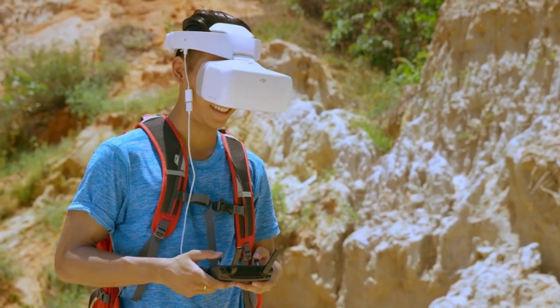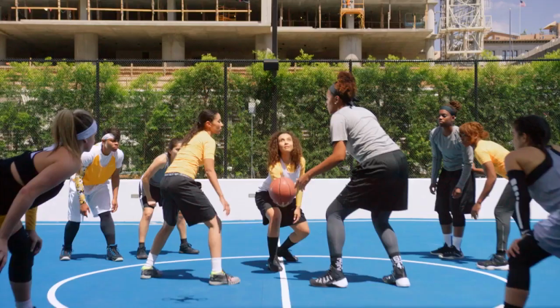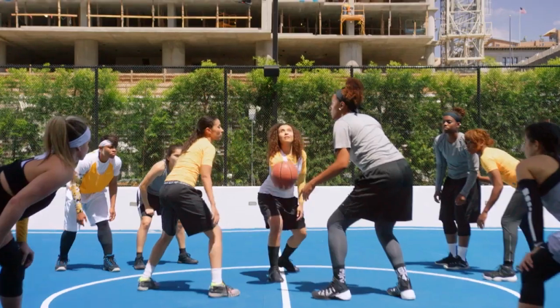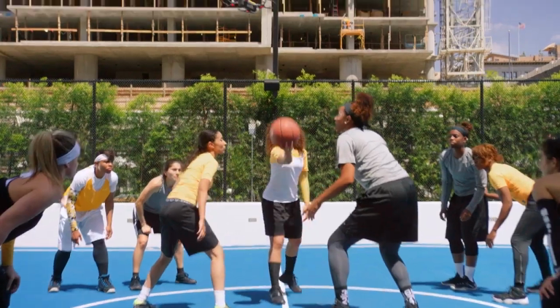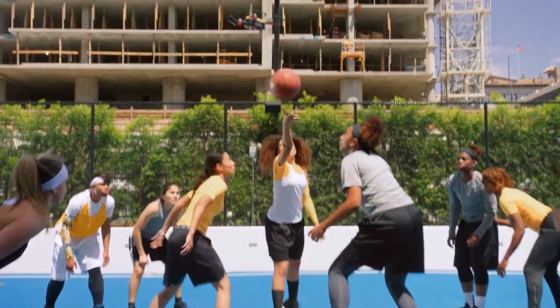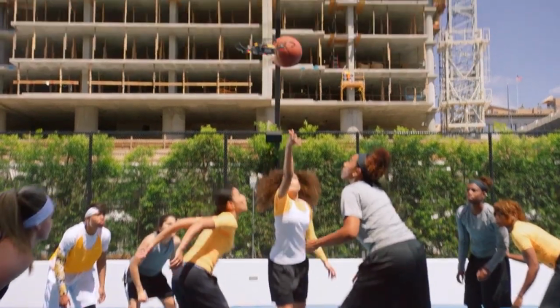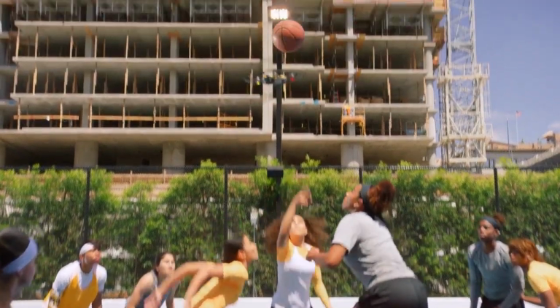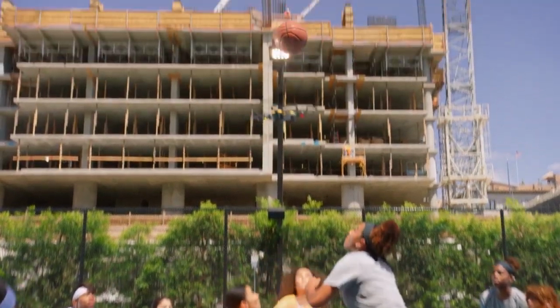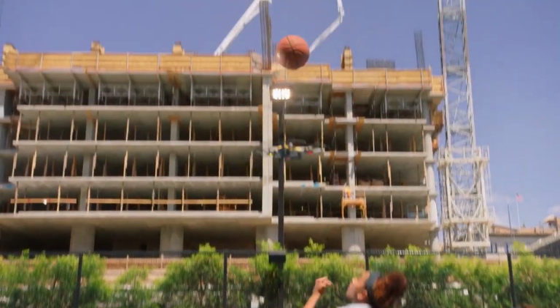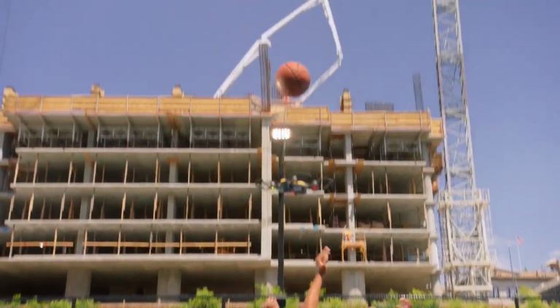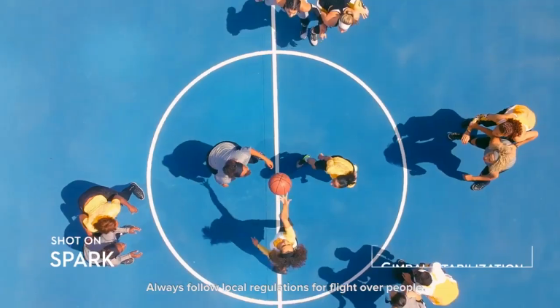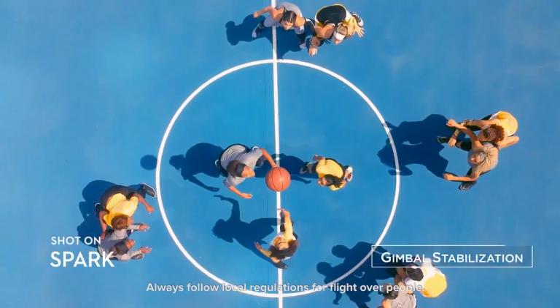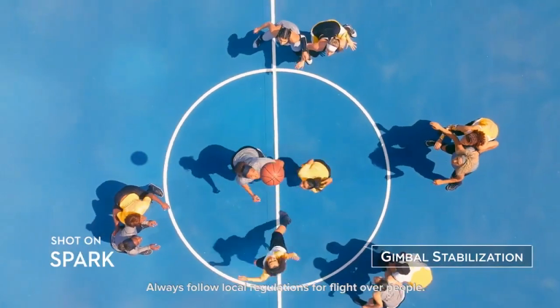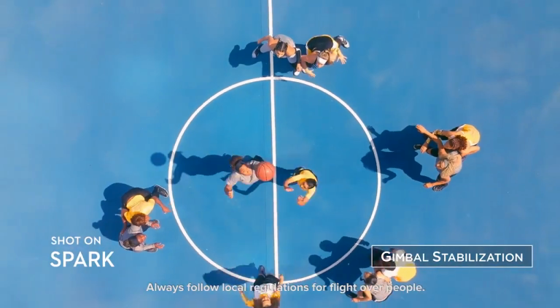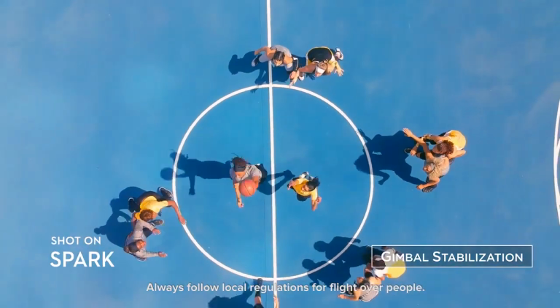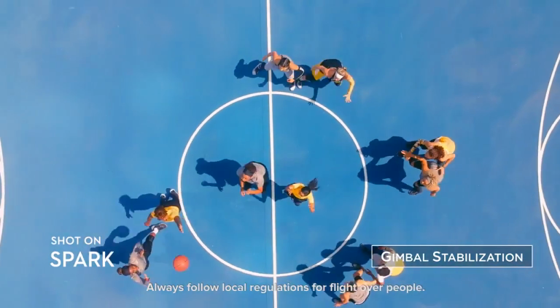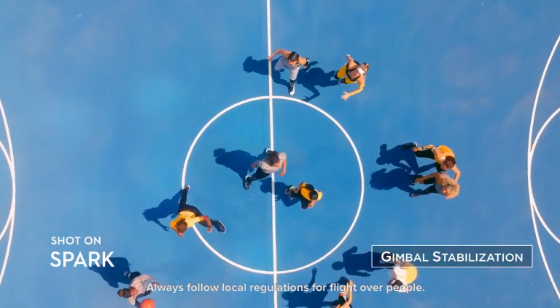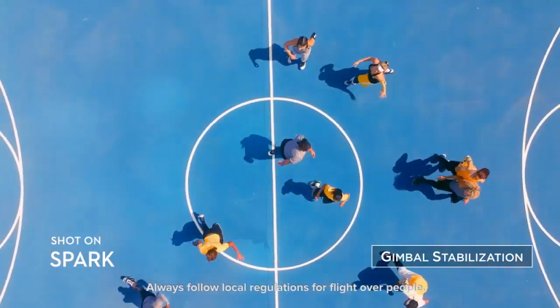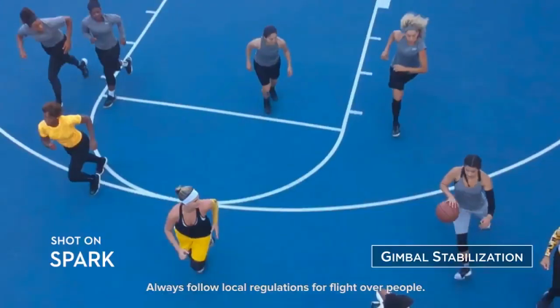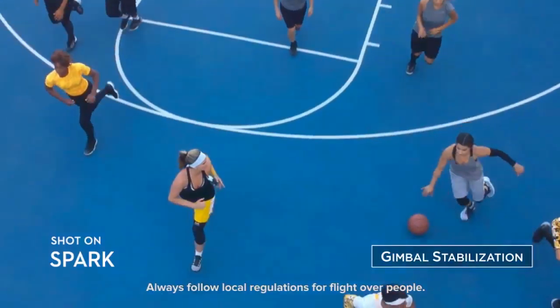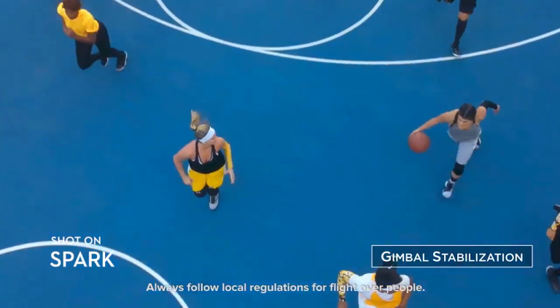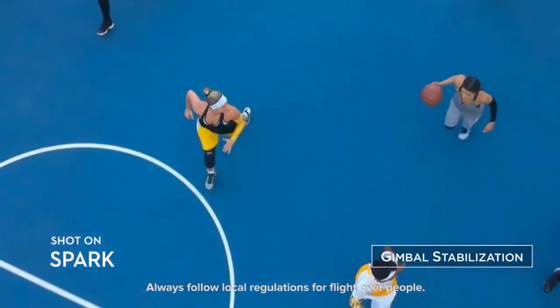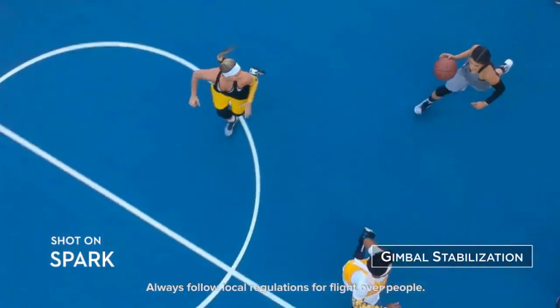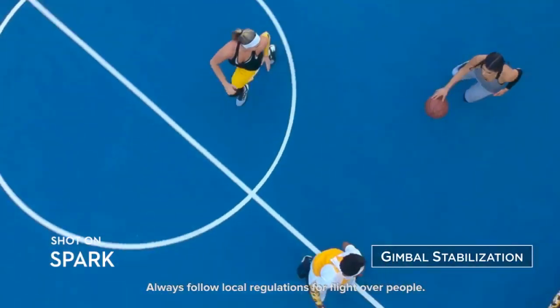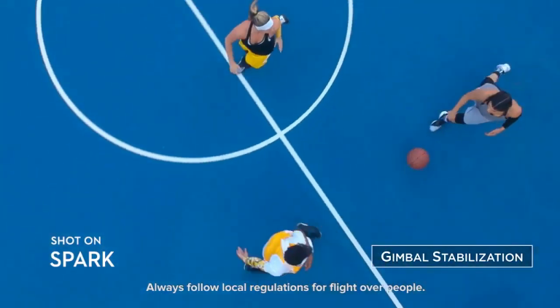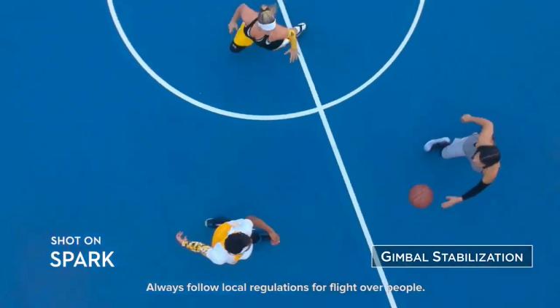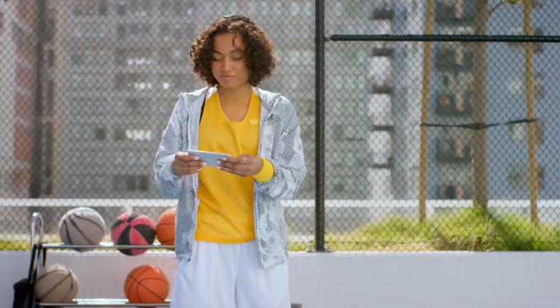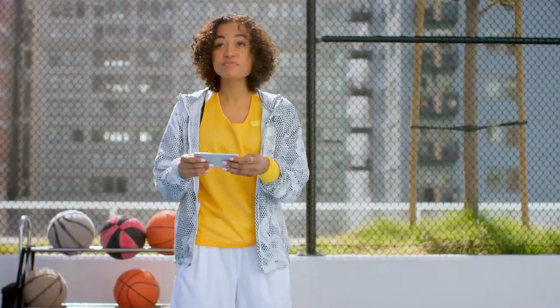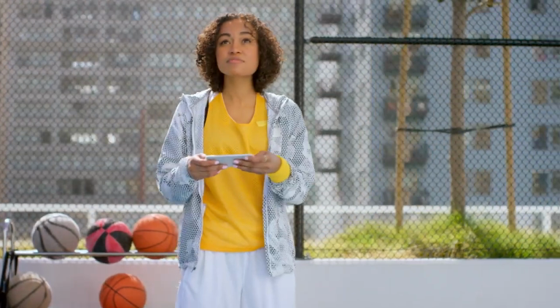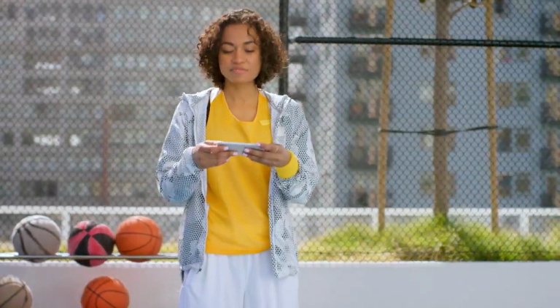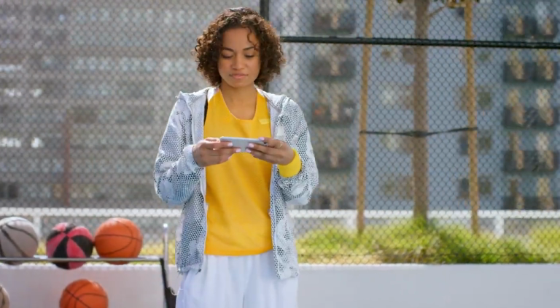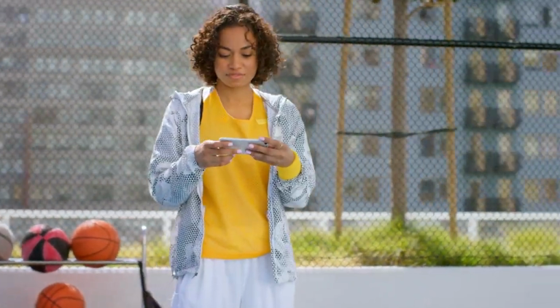Think you got smooth moves? Spark's footage is smoother. It takes the shake out of your shot, so you look like a pro.